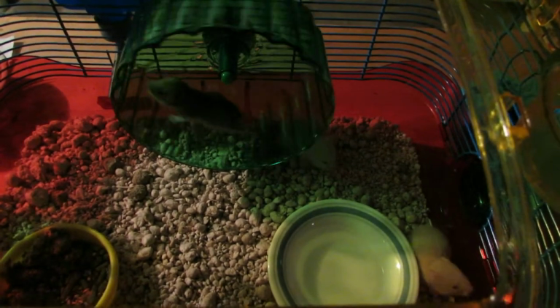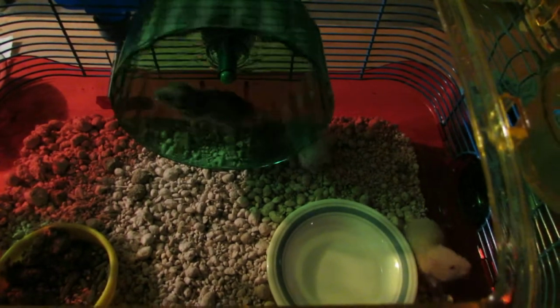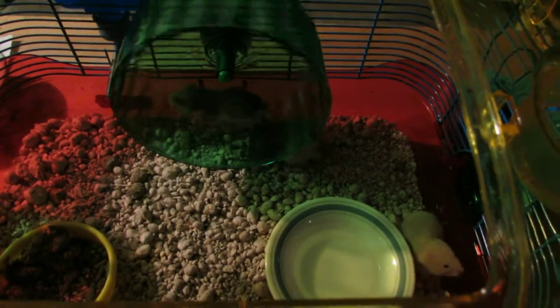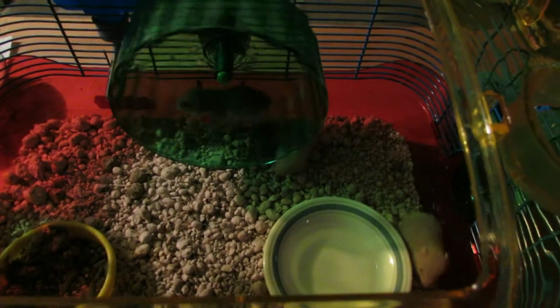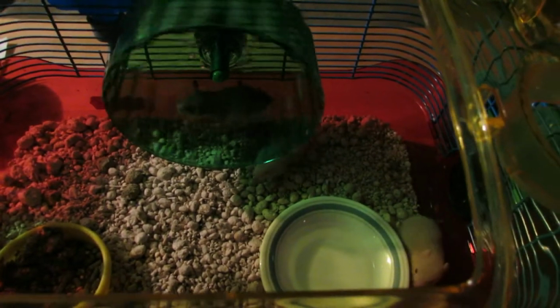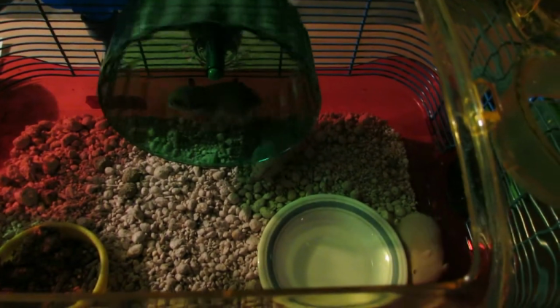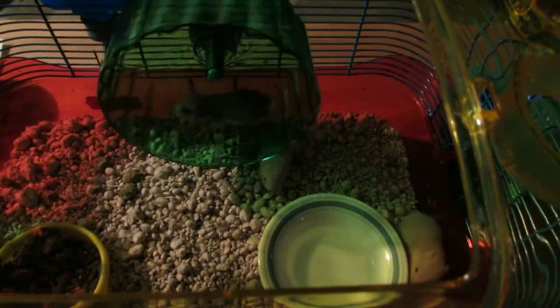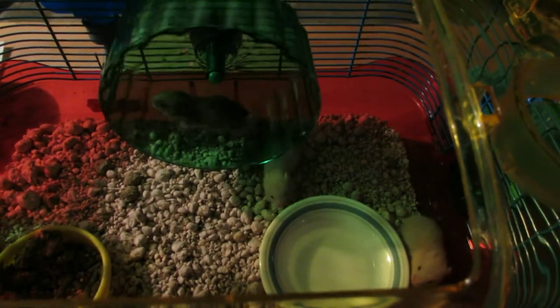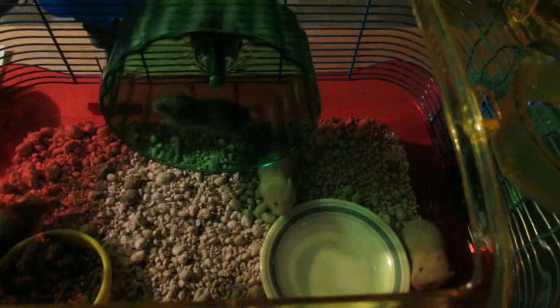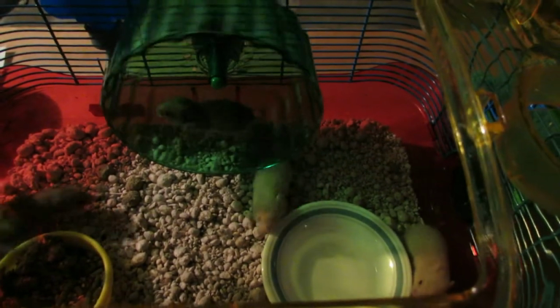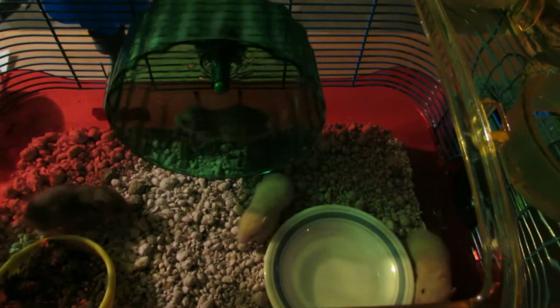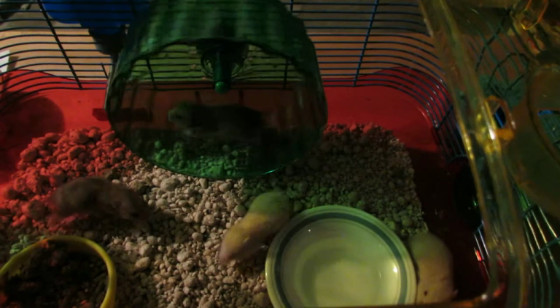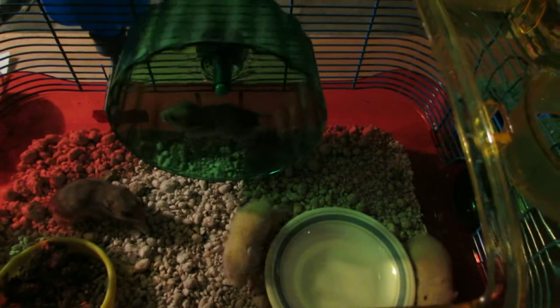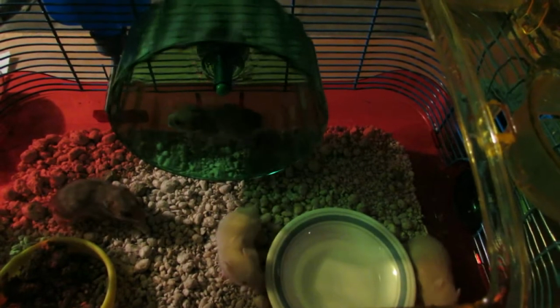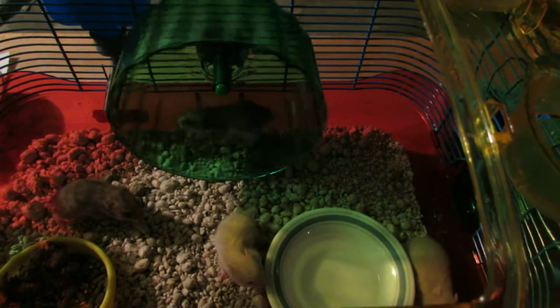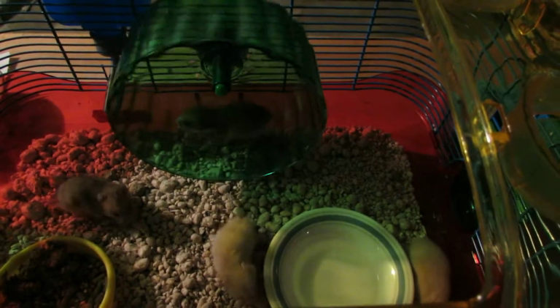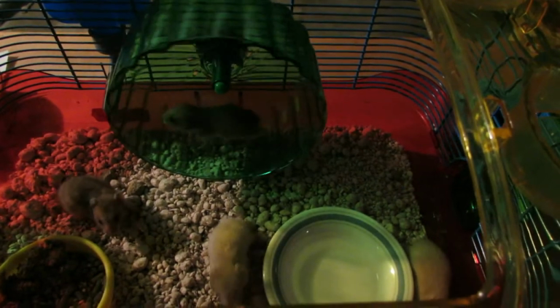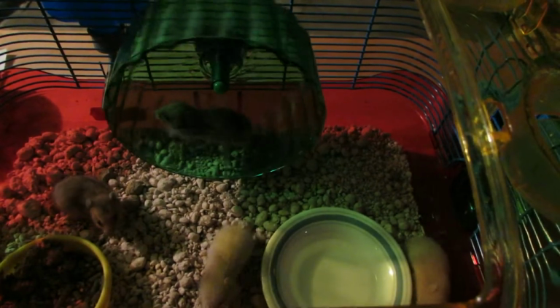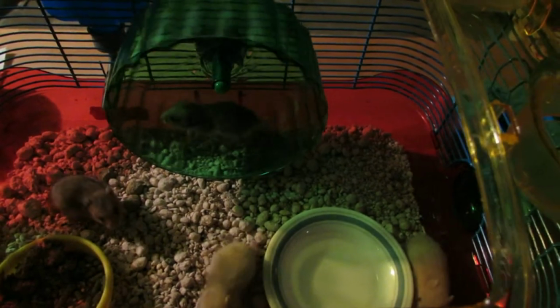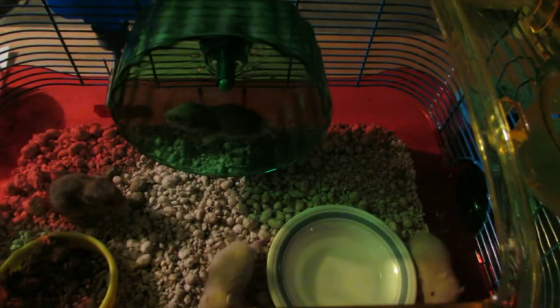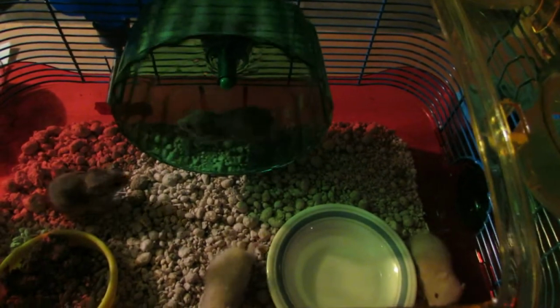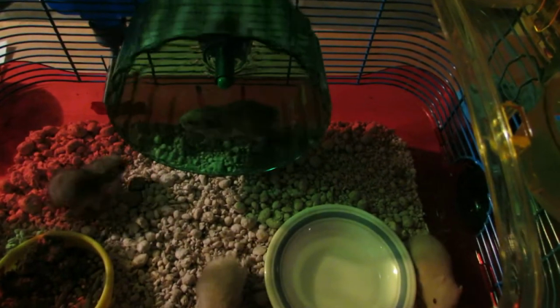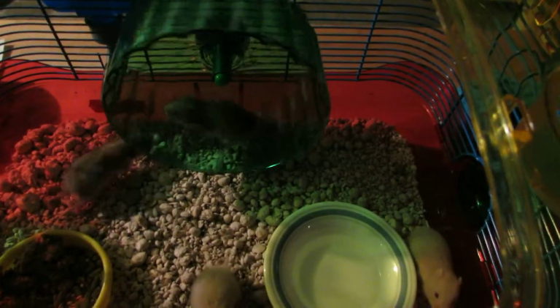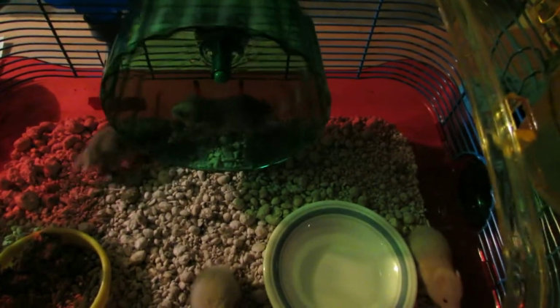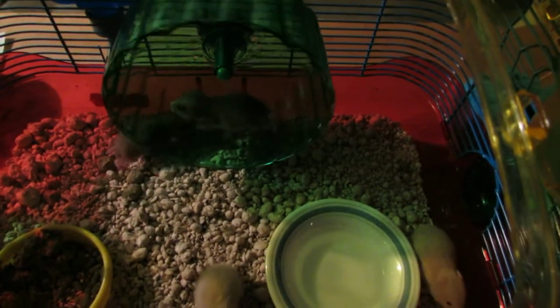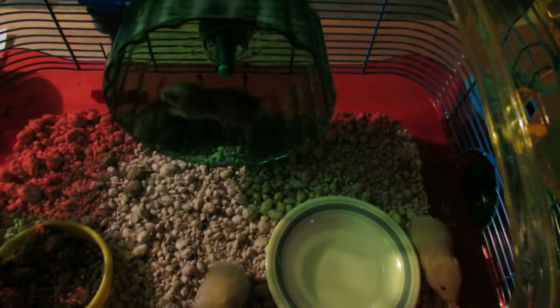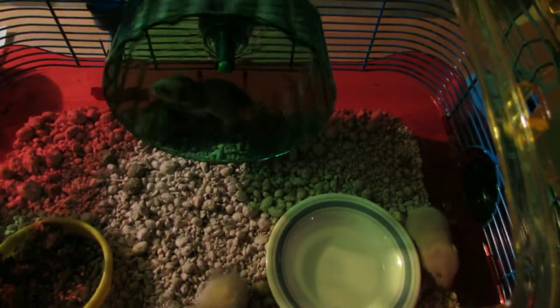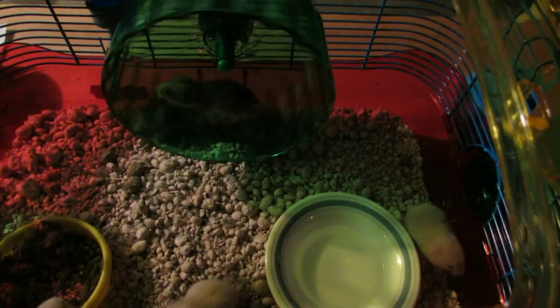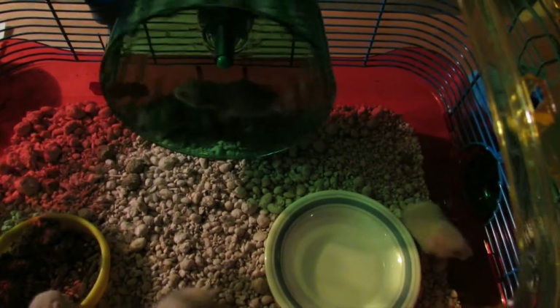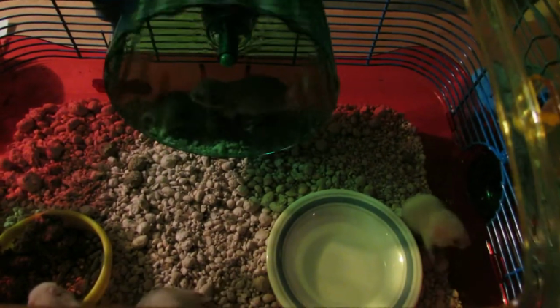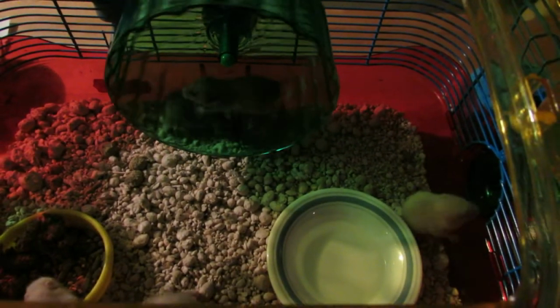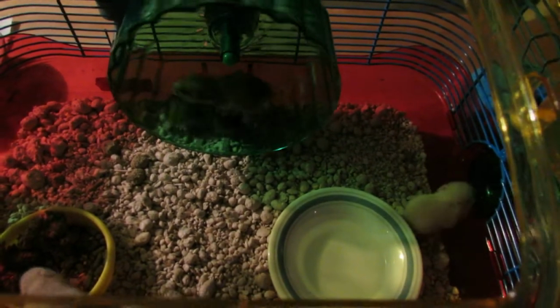Today we have five baby, baby hamsters to show you. They're just — jeez — they're really young, maybe a week.